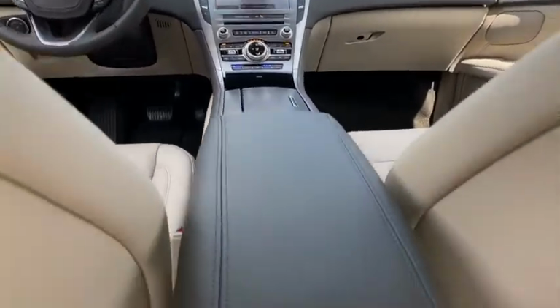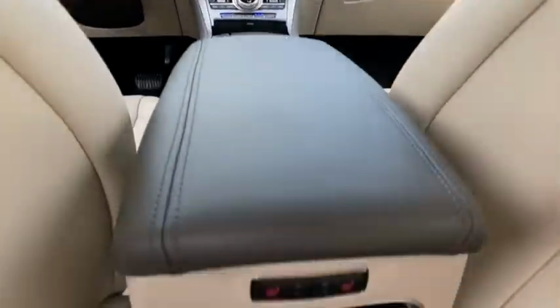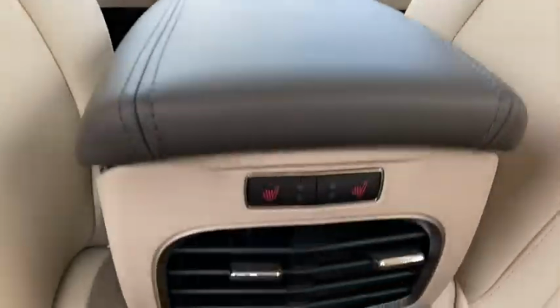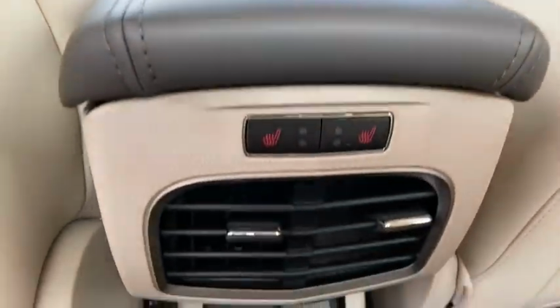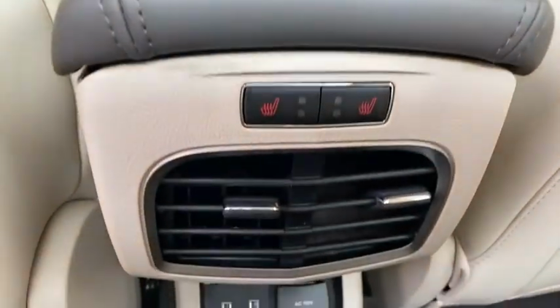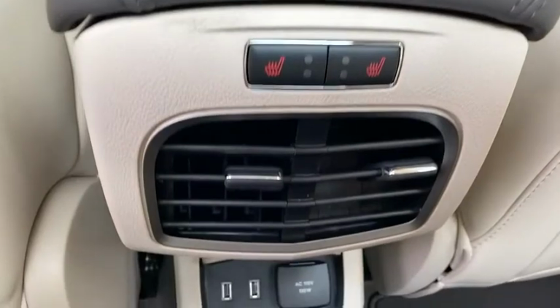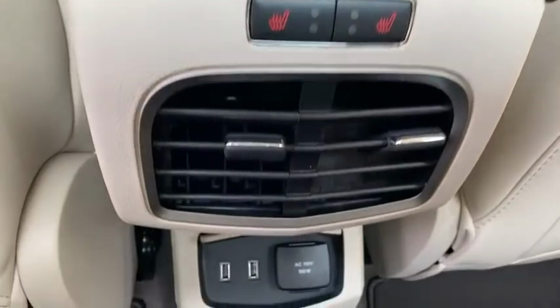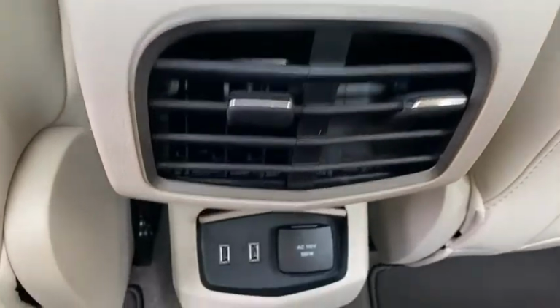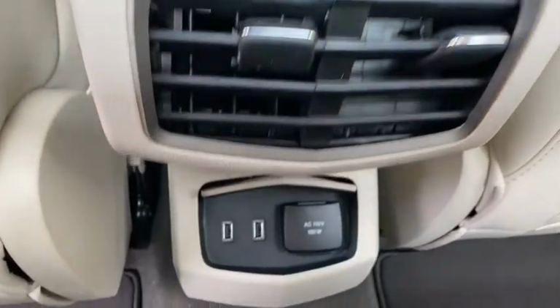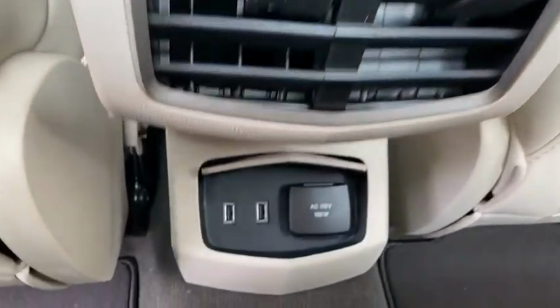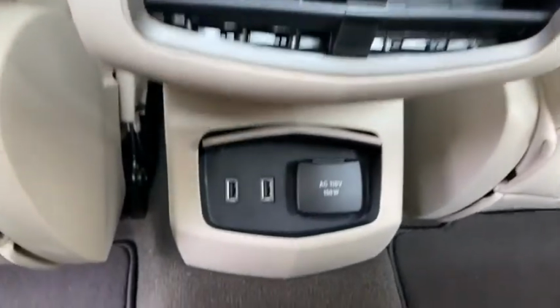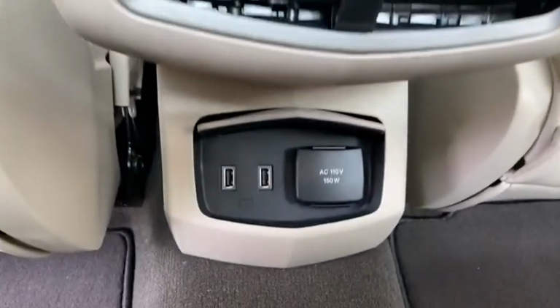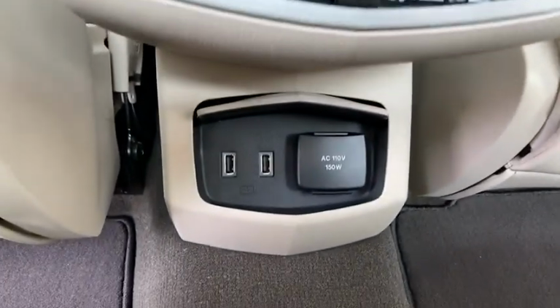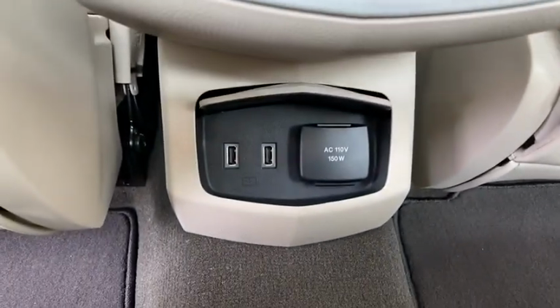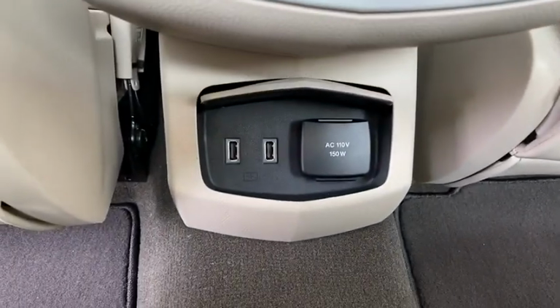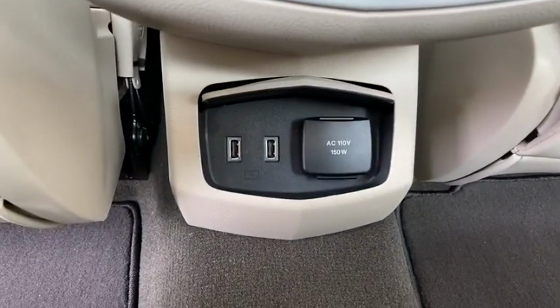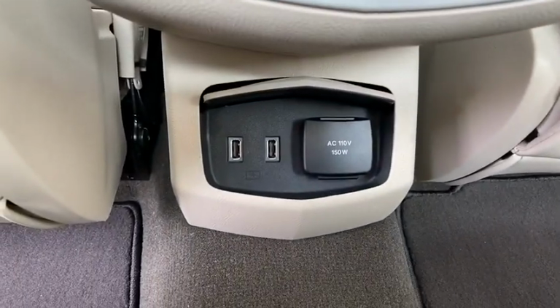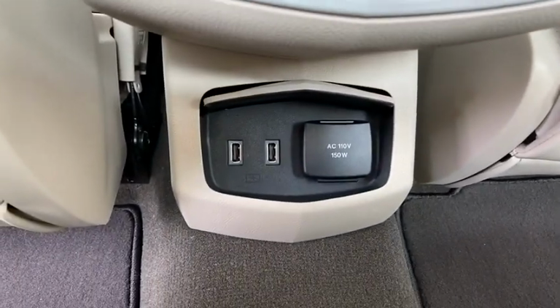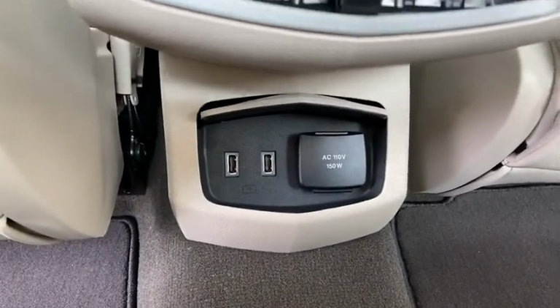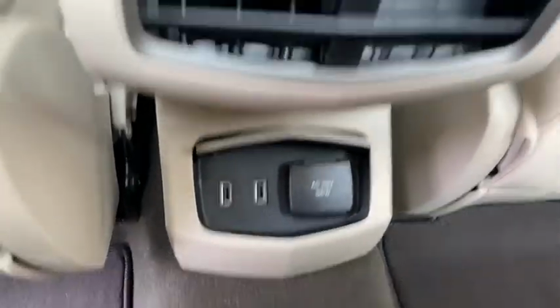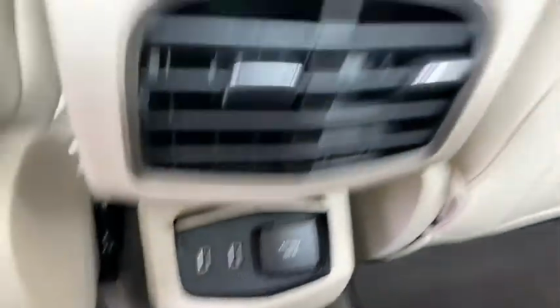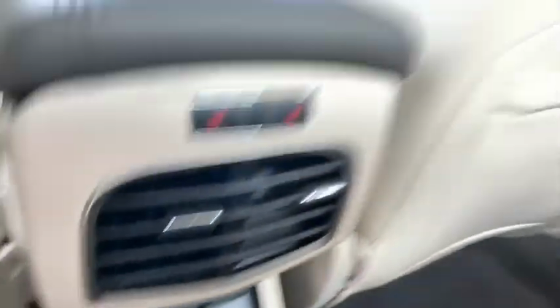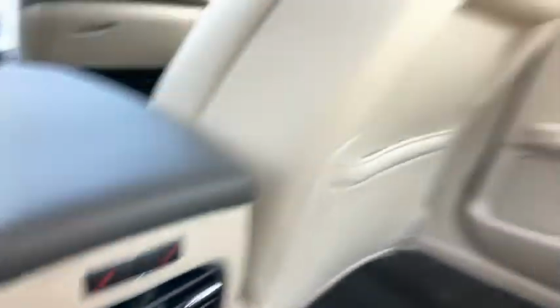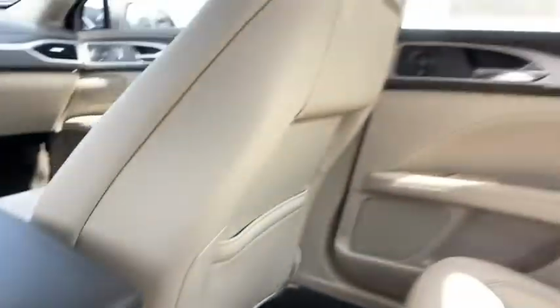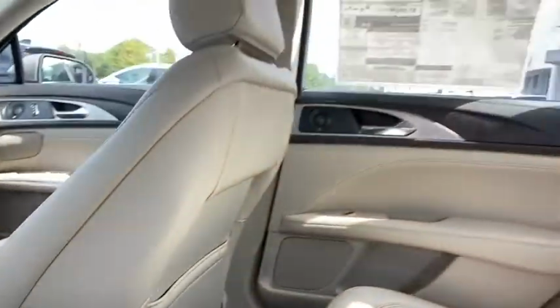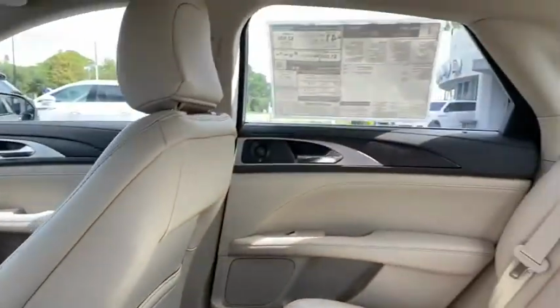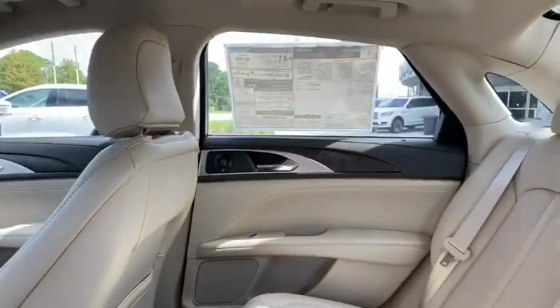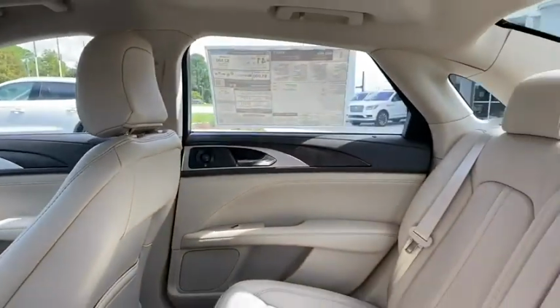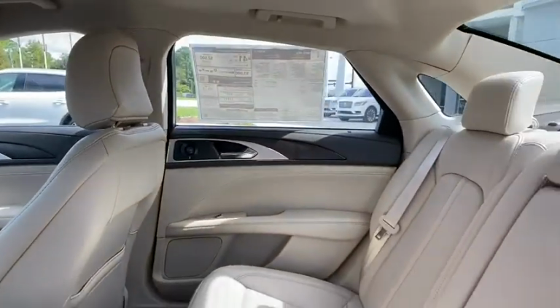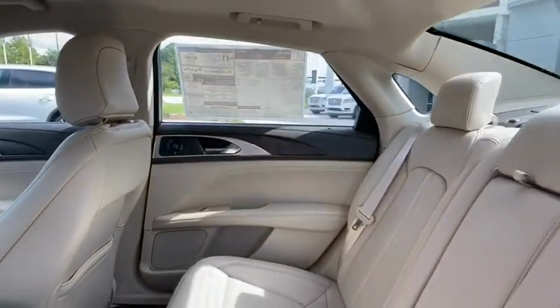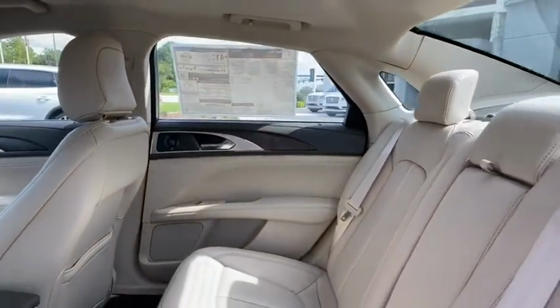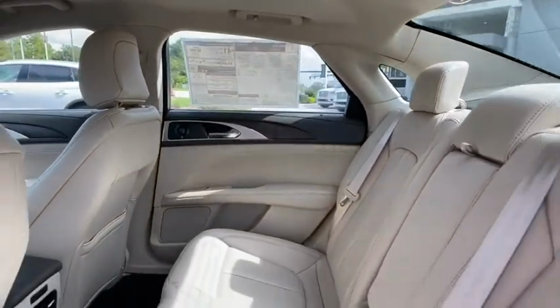Four-wheel disc brakes, aluminum wheels, cruise control. Is love at first sight really possible? Let us know when you stop in.